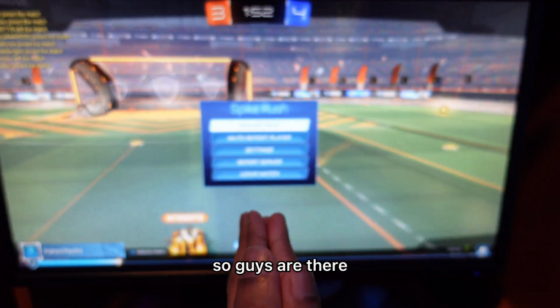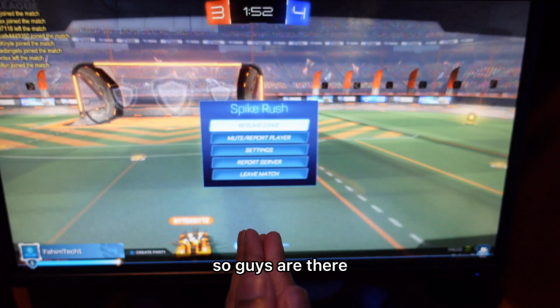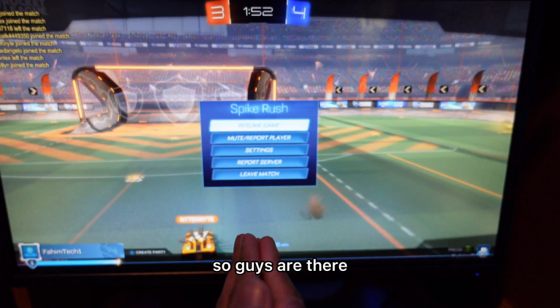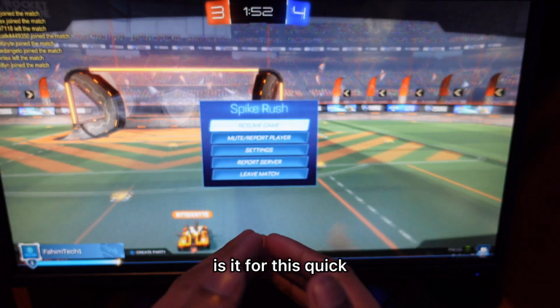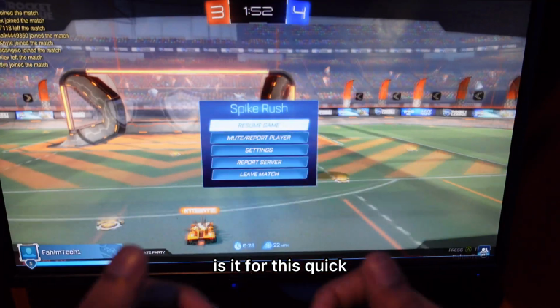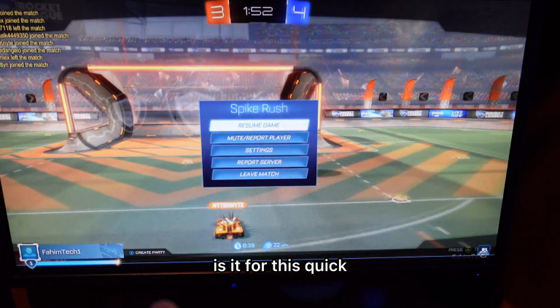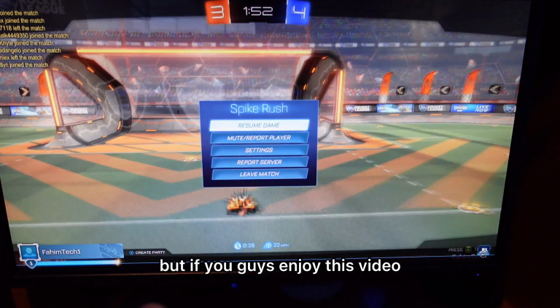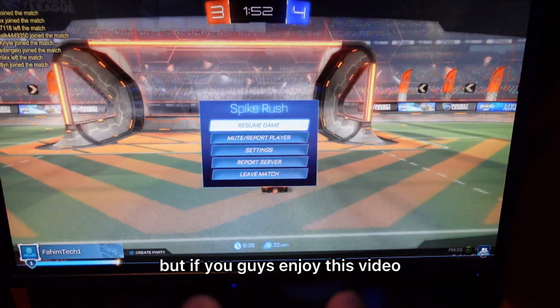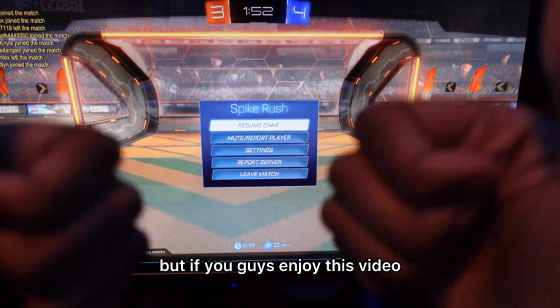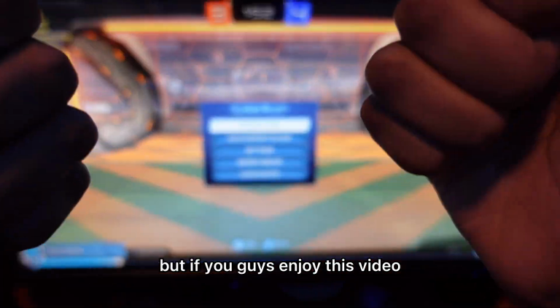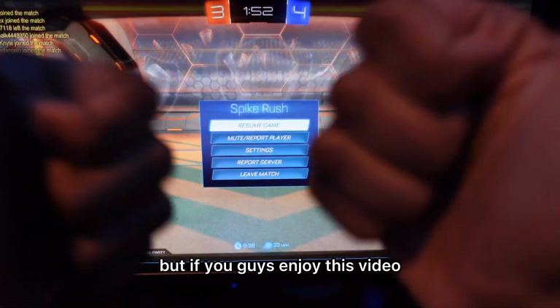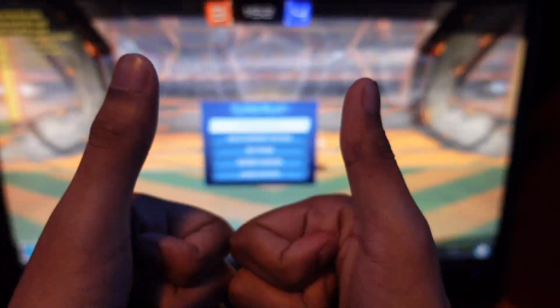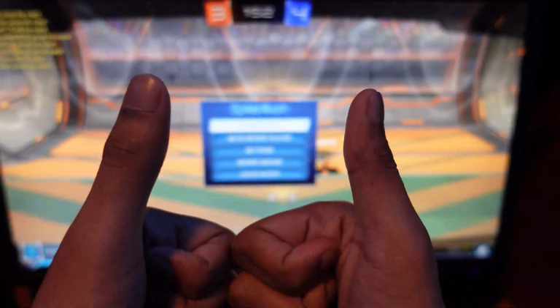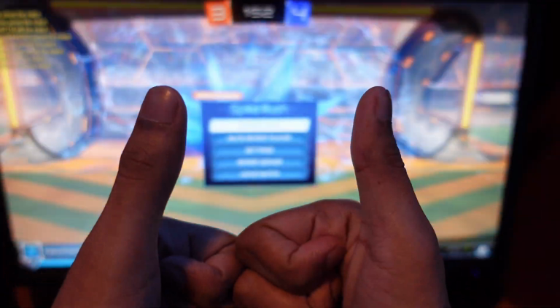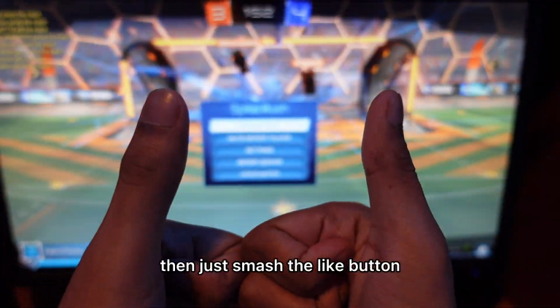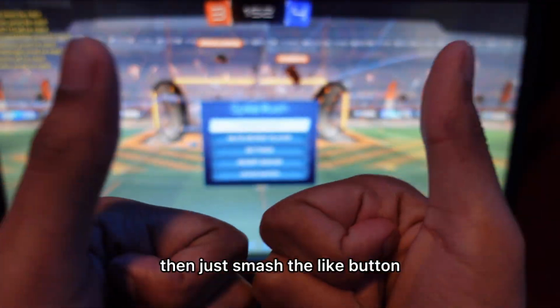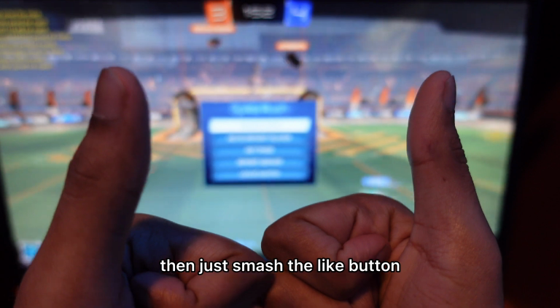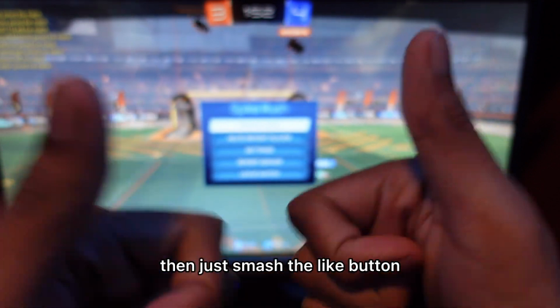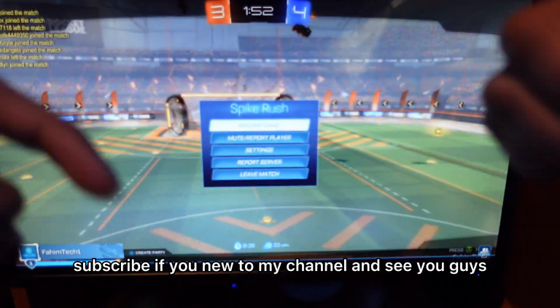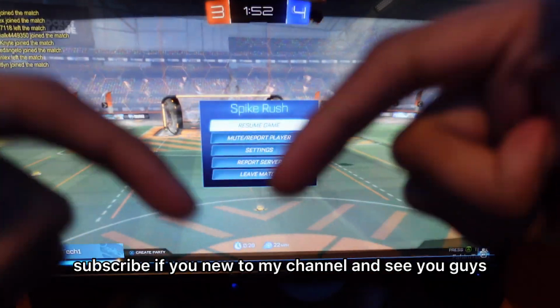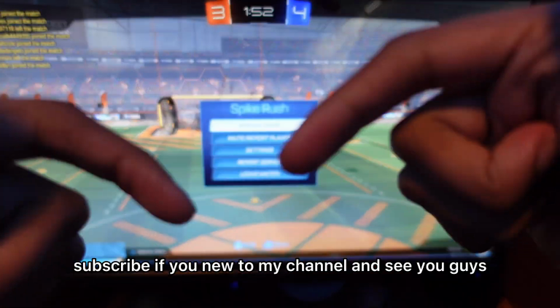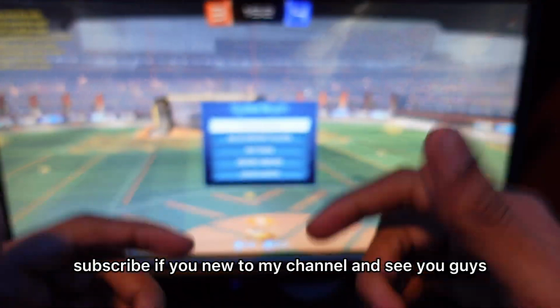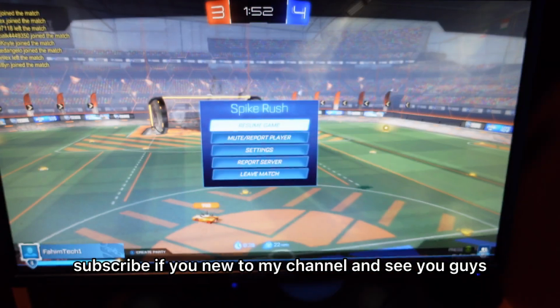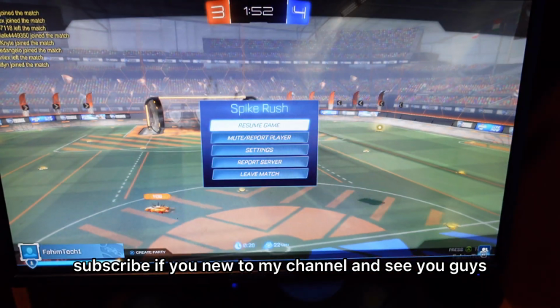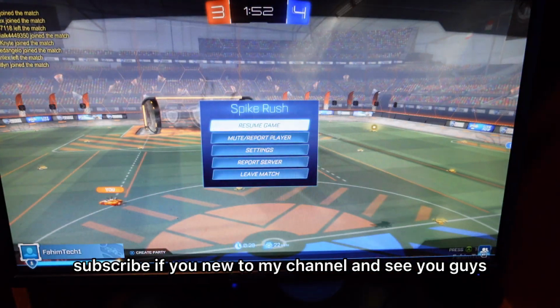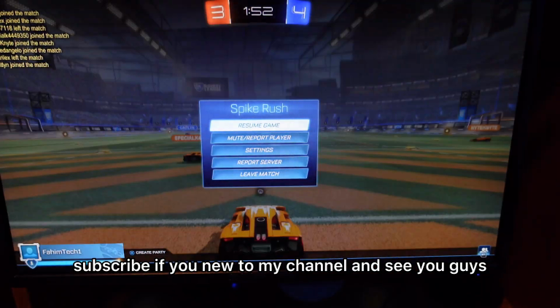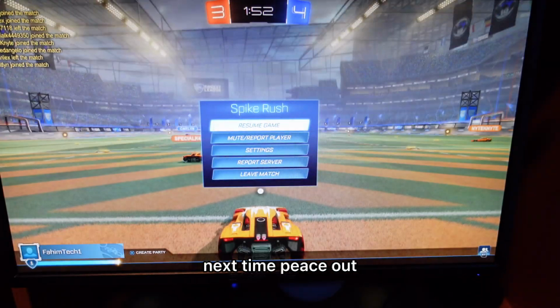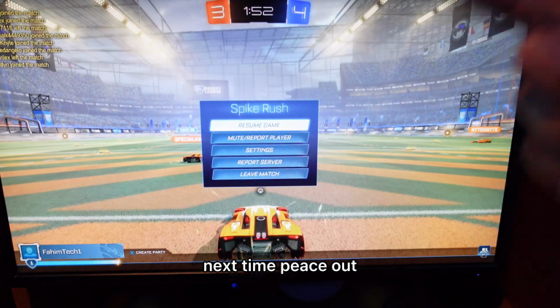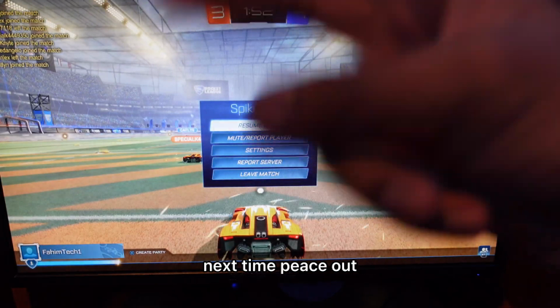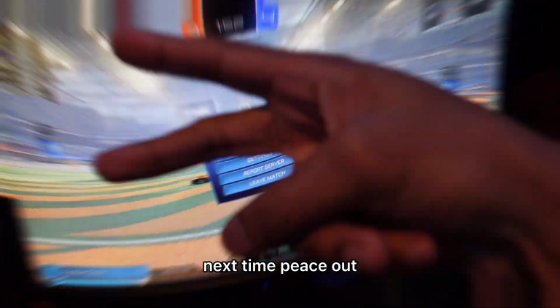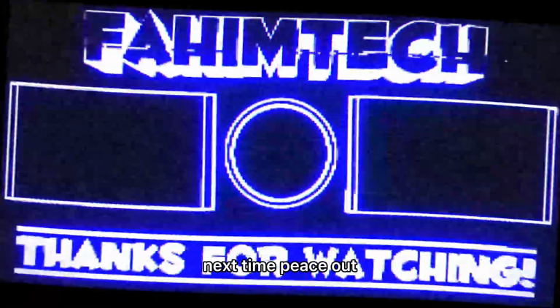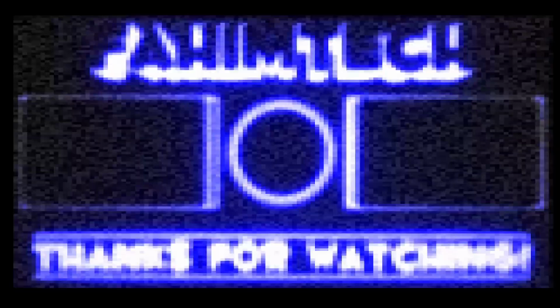So guys, that is it for this quick video. If you enjoyed this video, don't forget to smash the like button and subscribe to my channel. See you guys in the next one. Peace out.